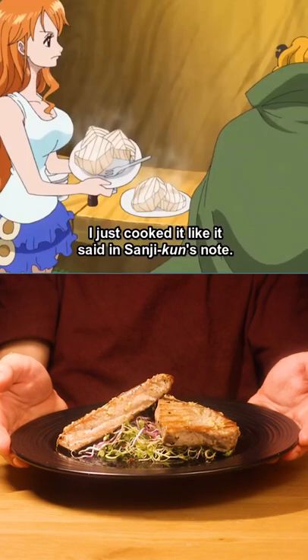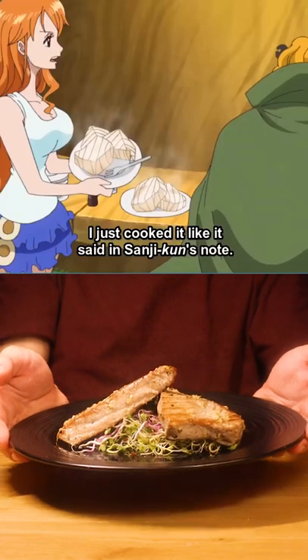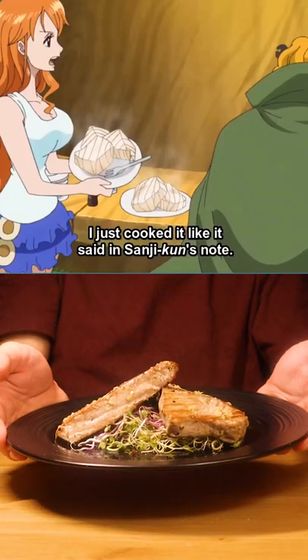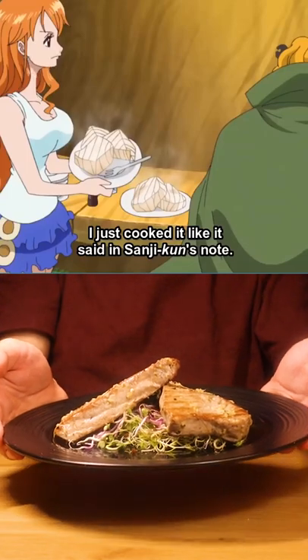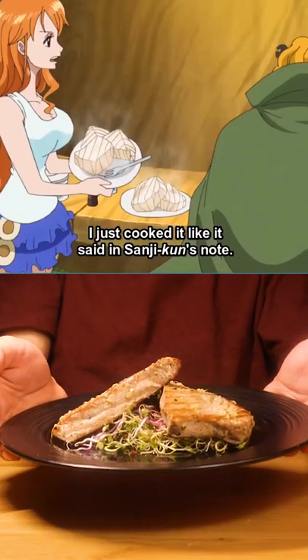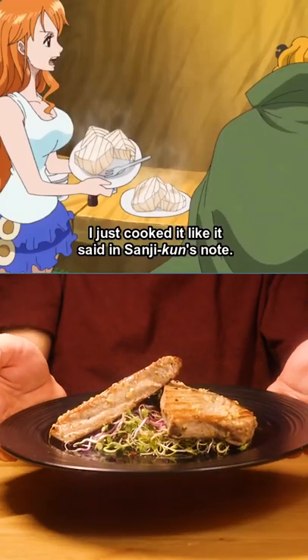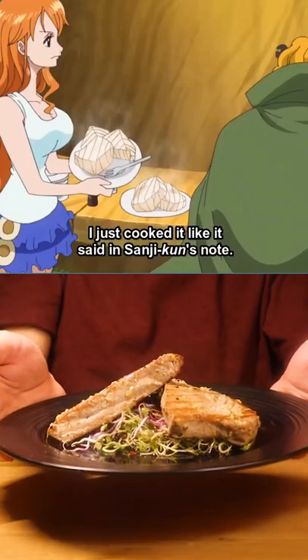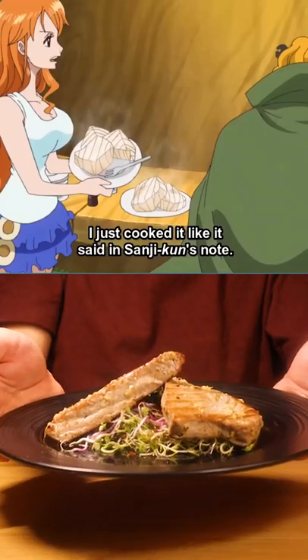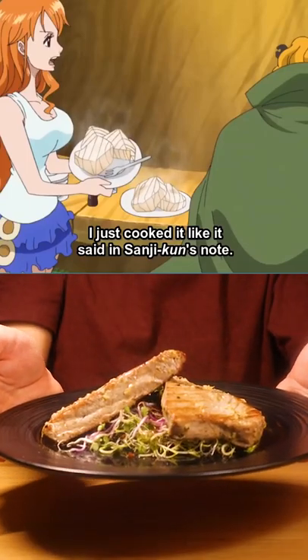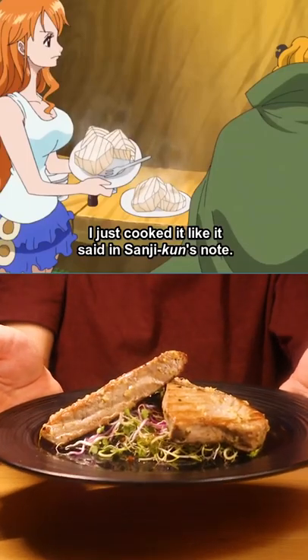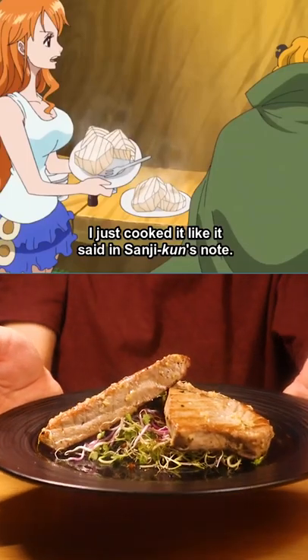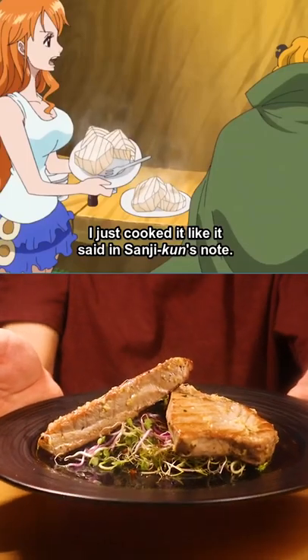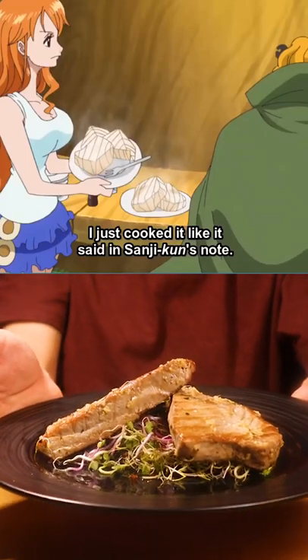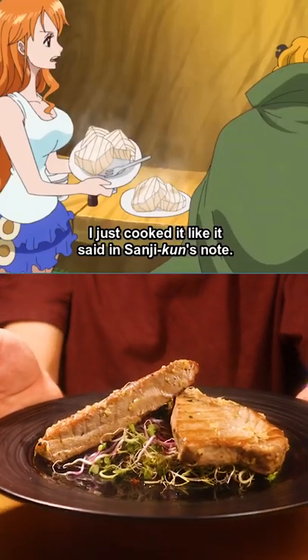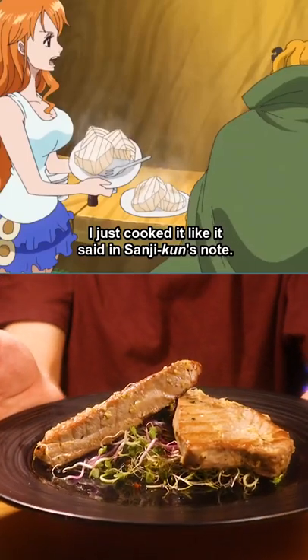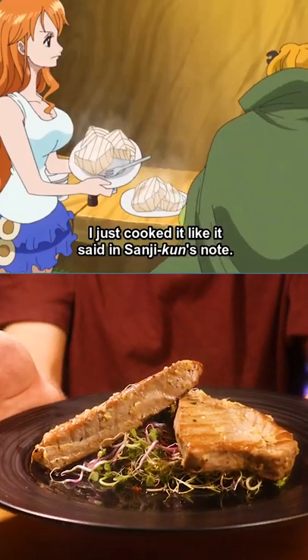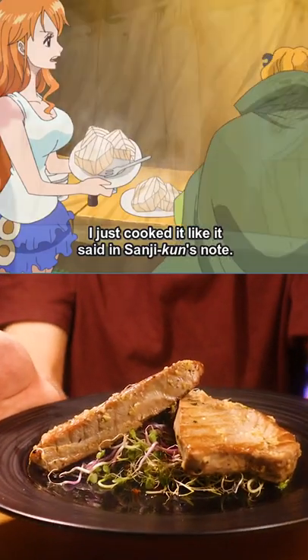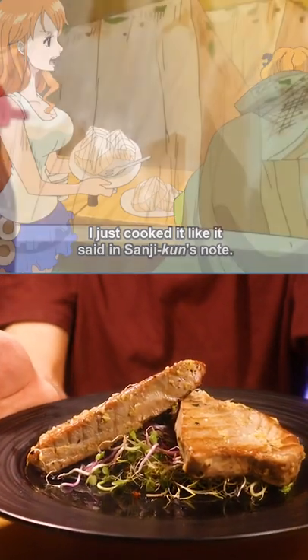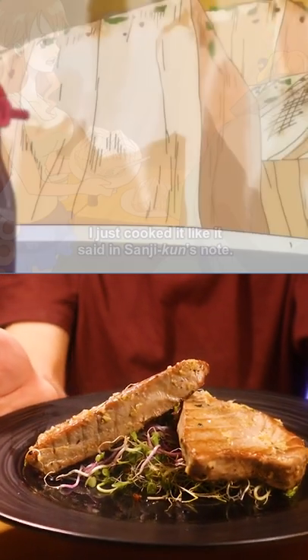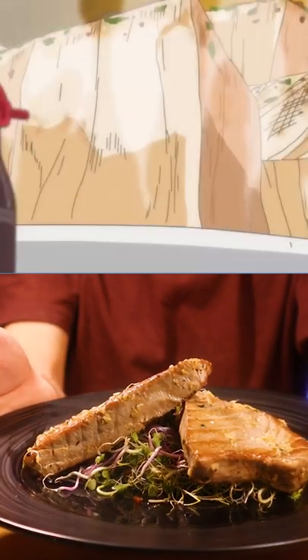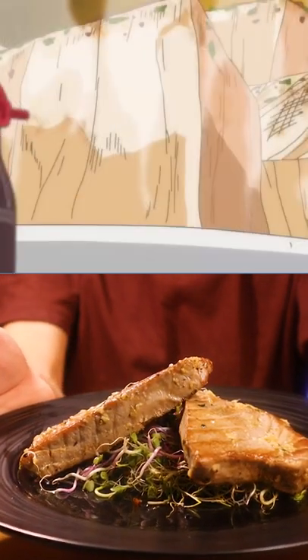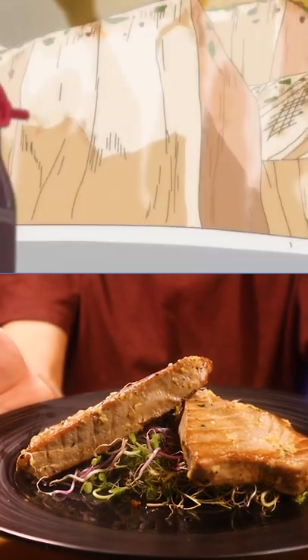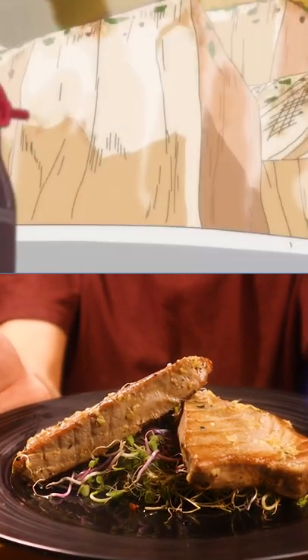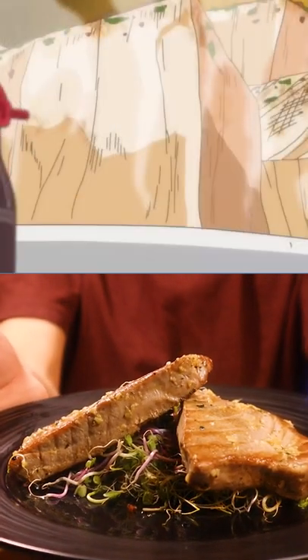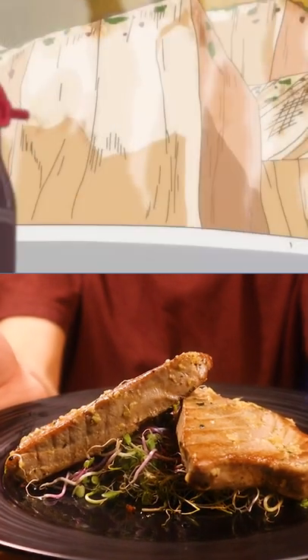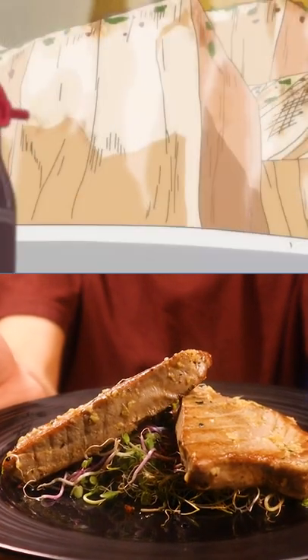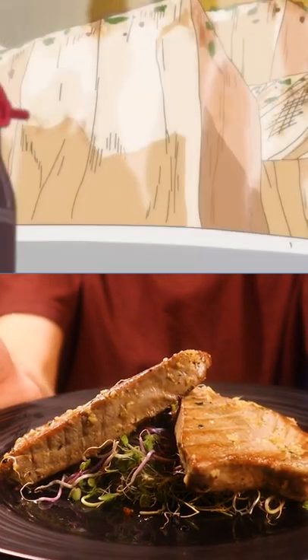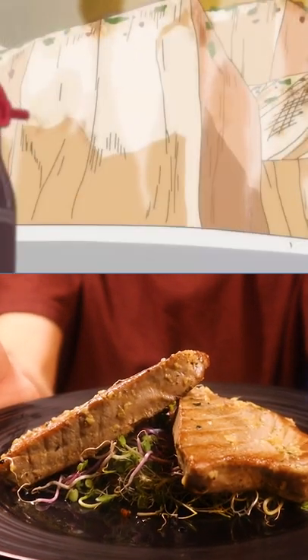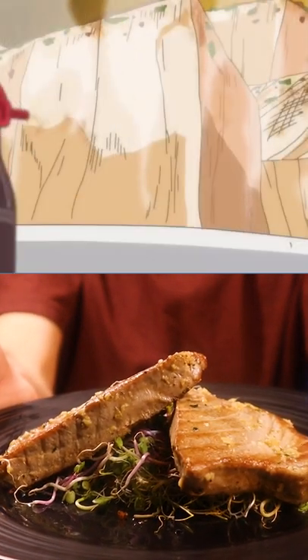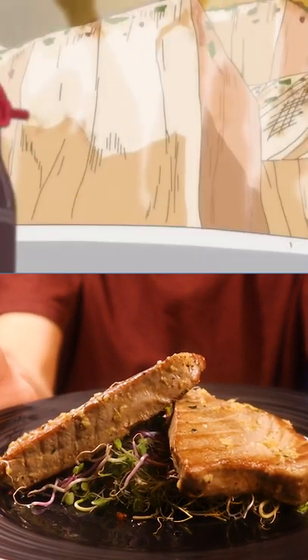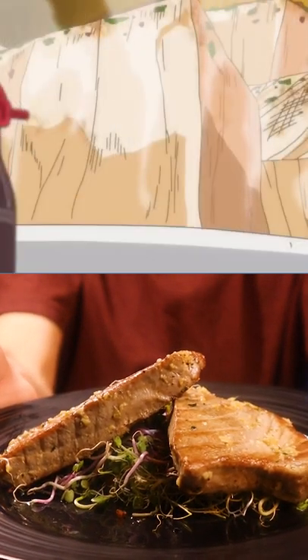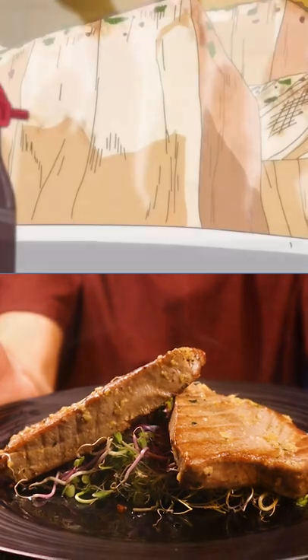Hey guys! Today we'll be making Nami's Tuna Steak from One Piece.